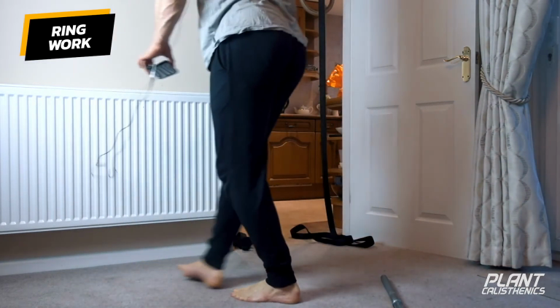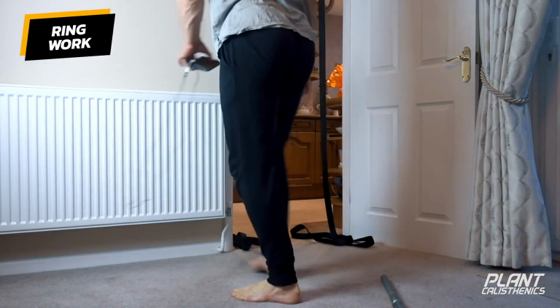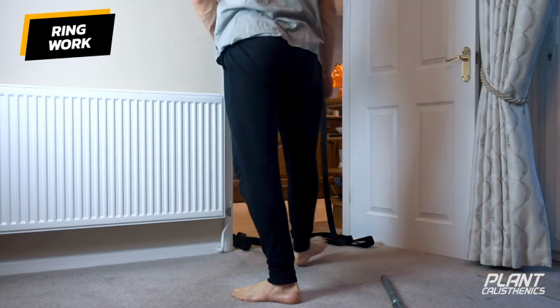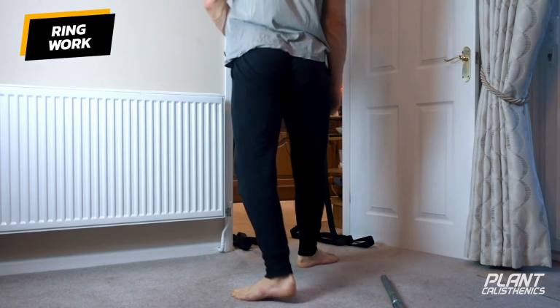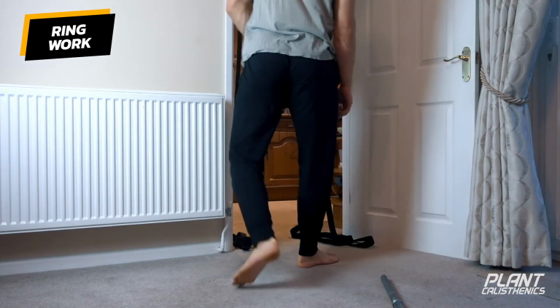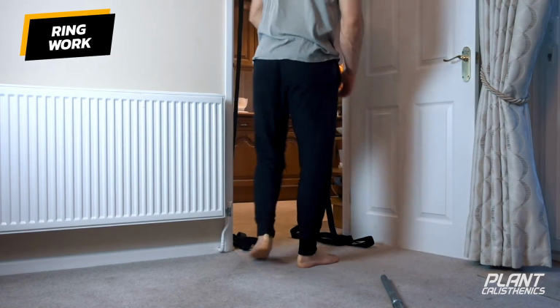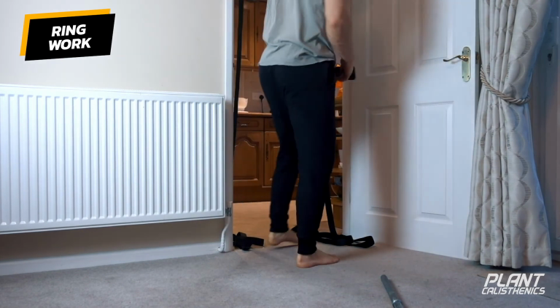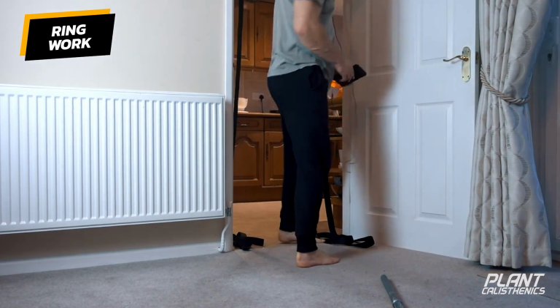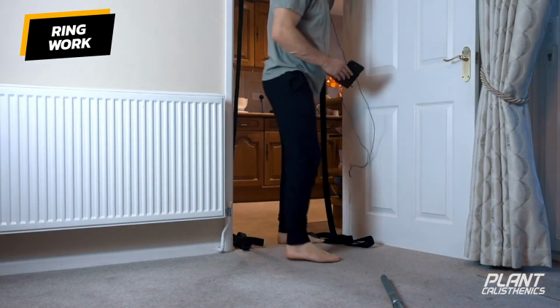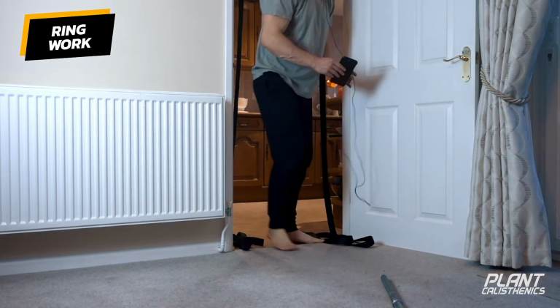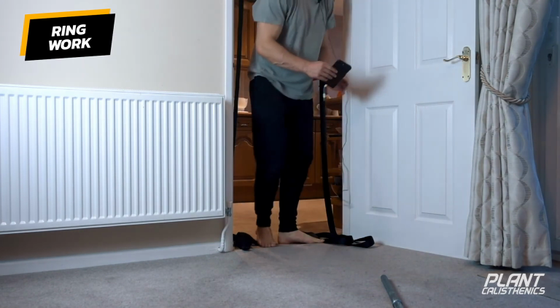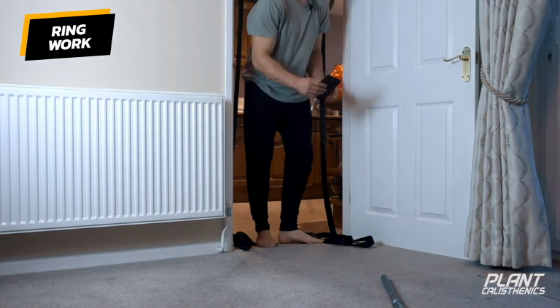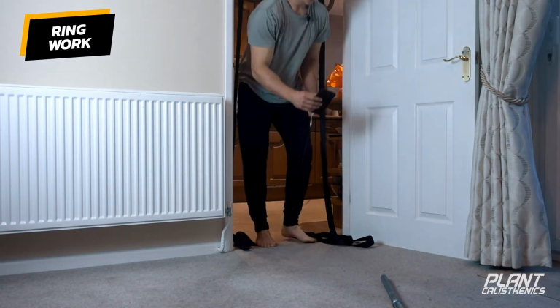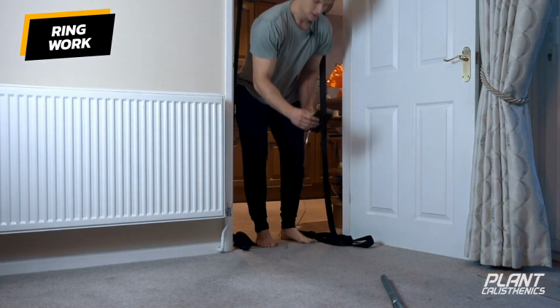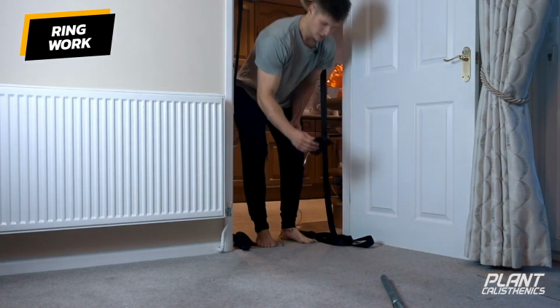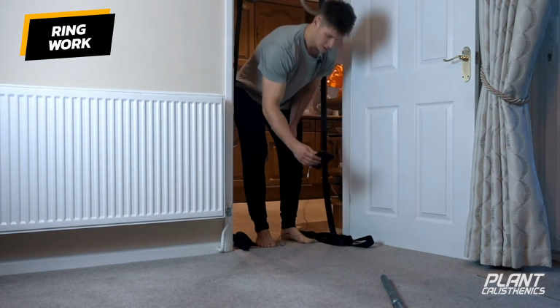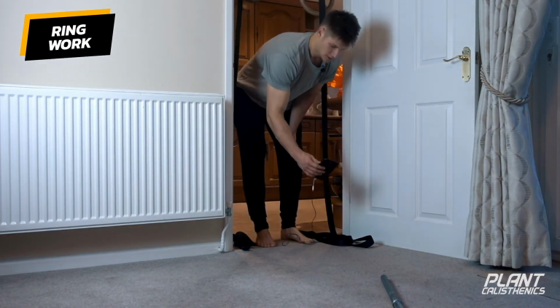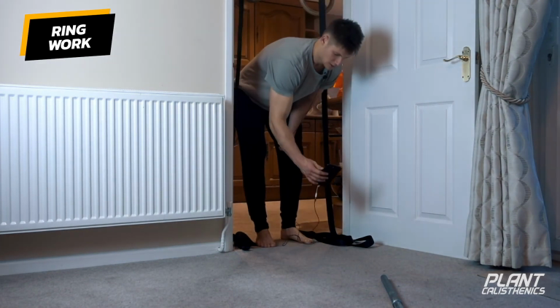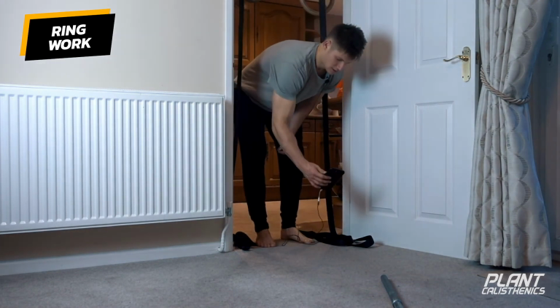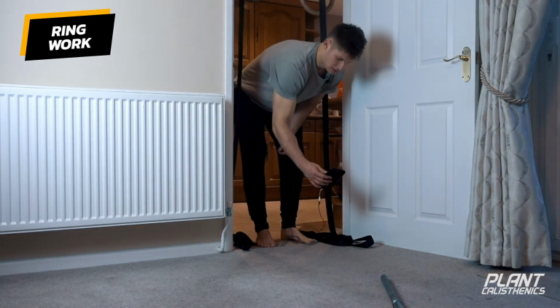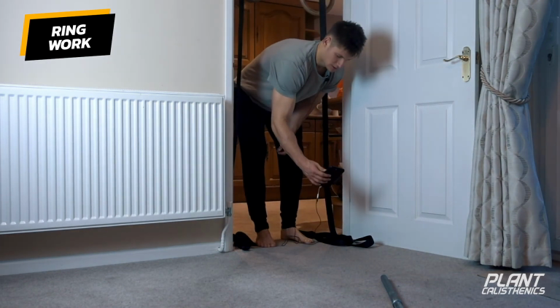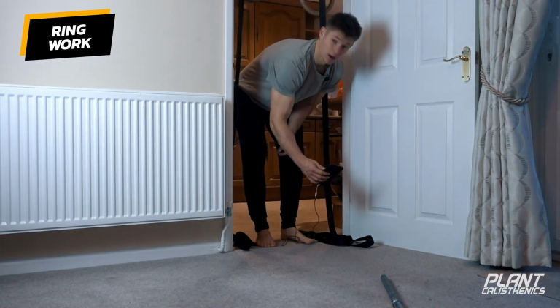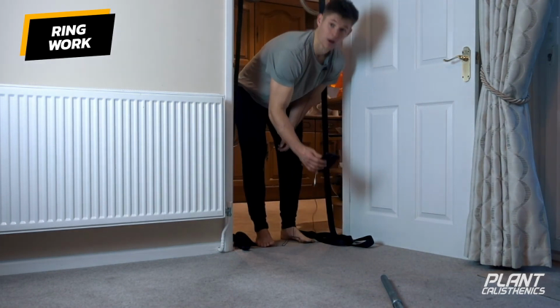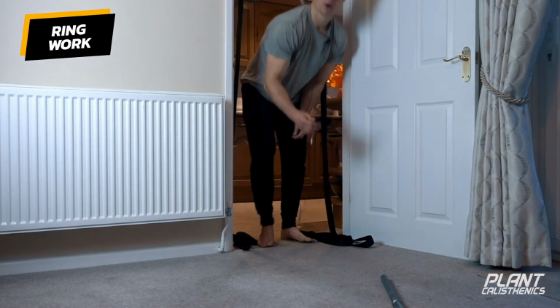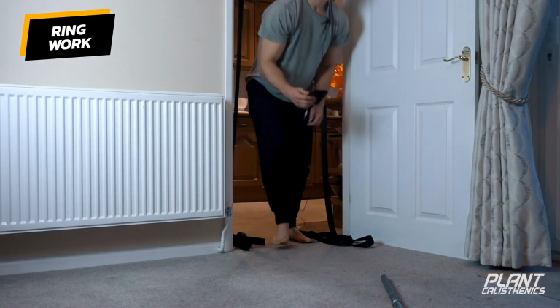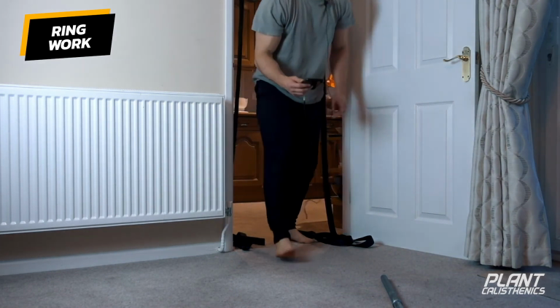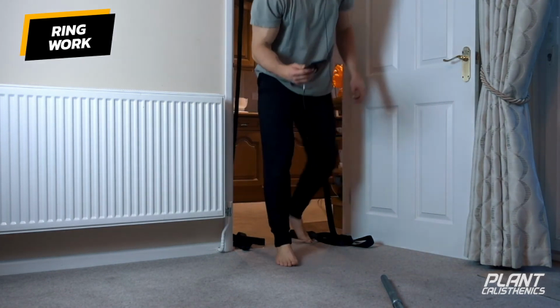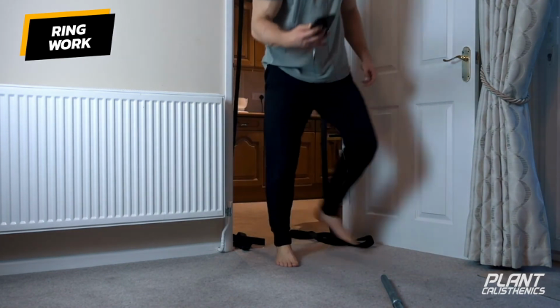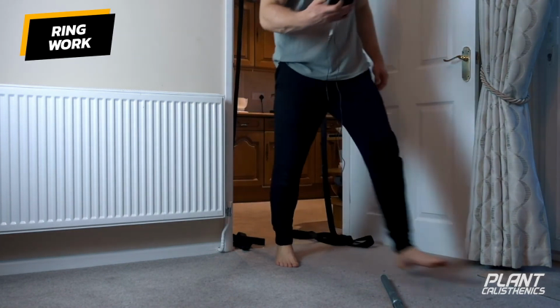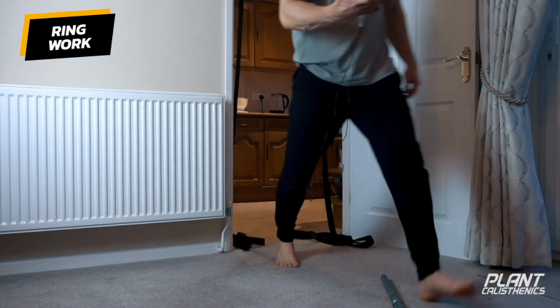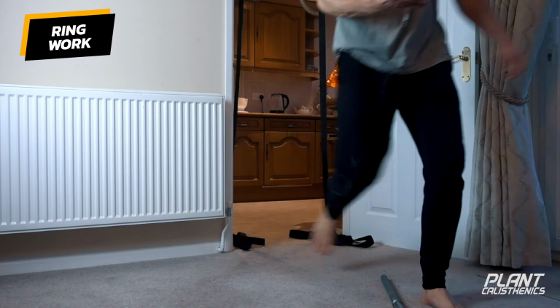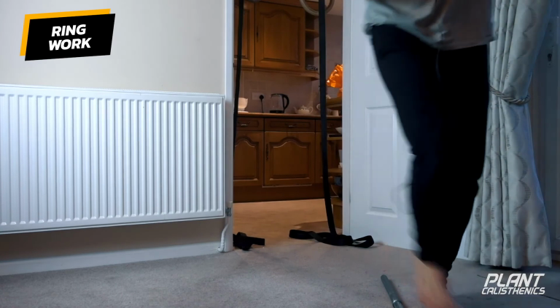One more set of skin the cats — I'll show you from the front angle this time.